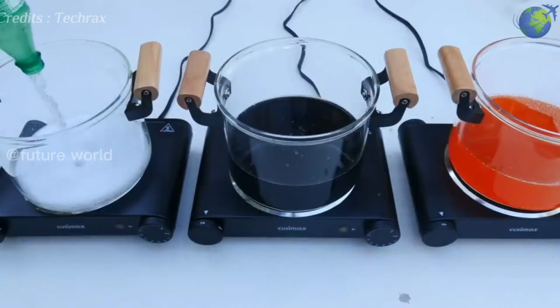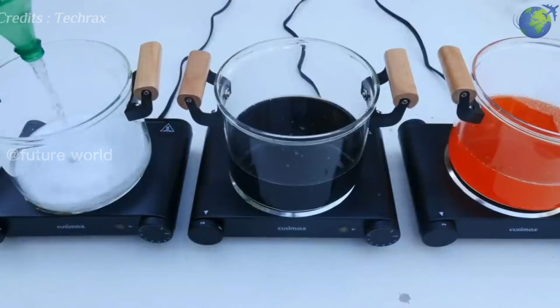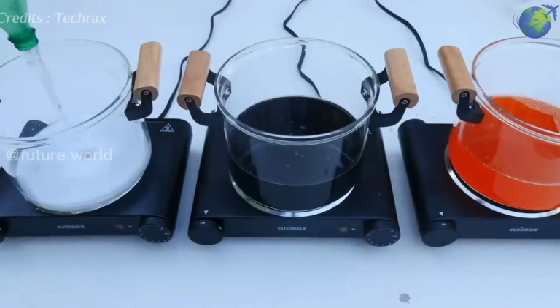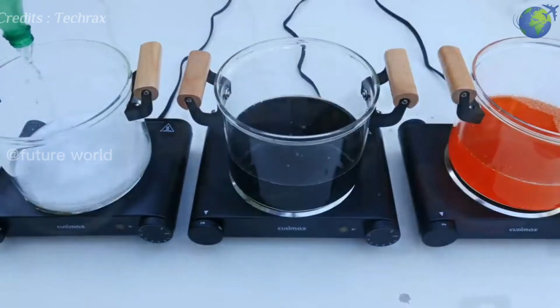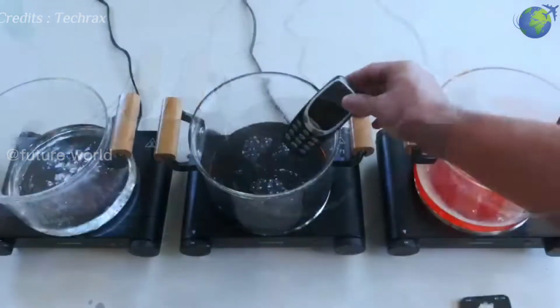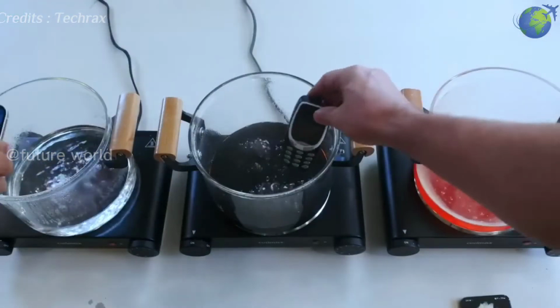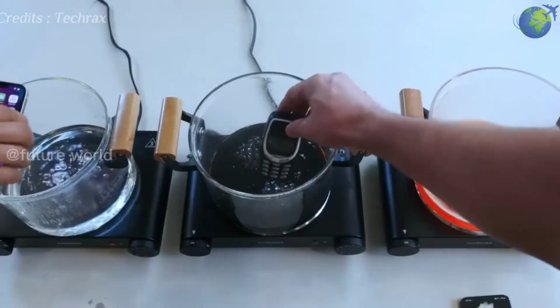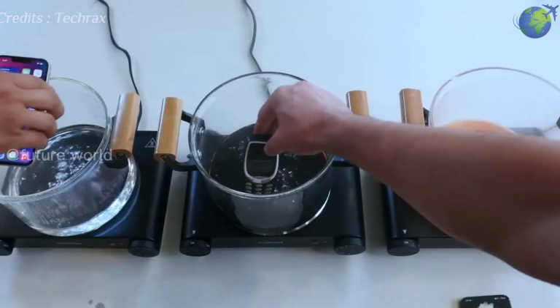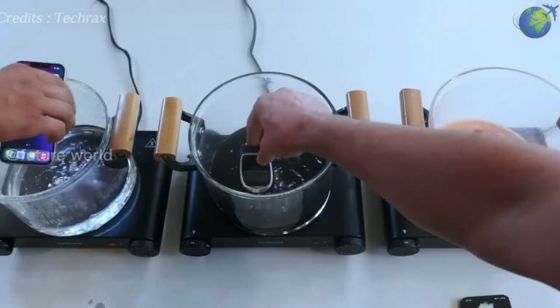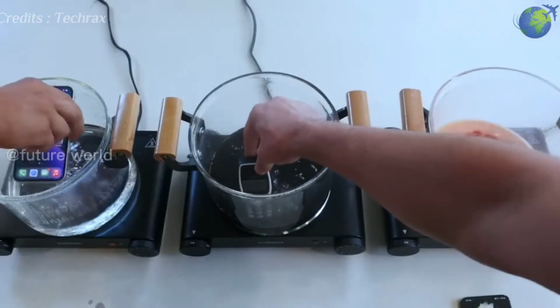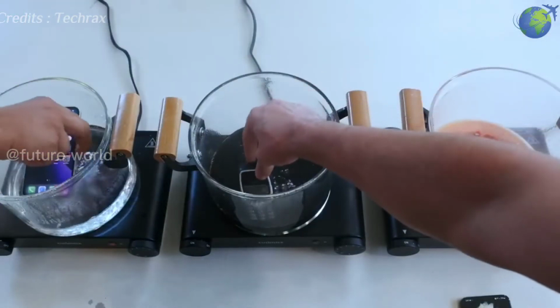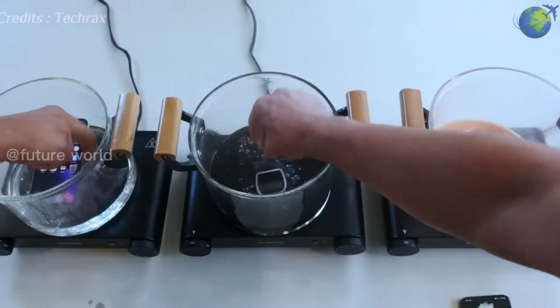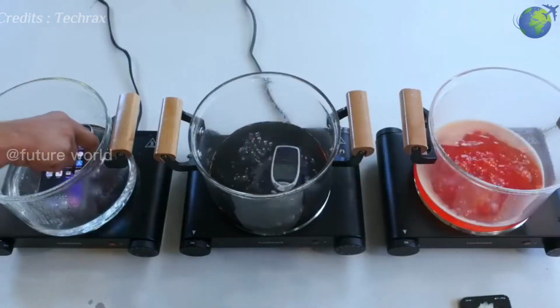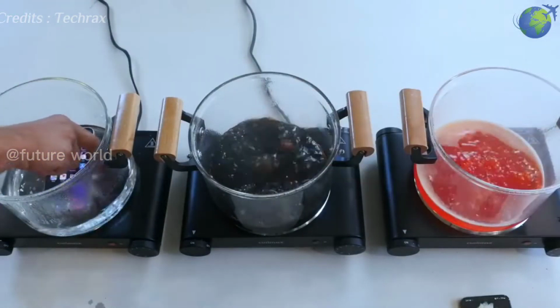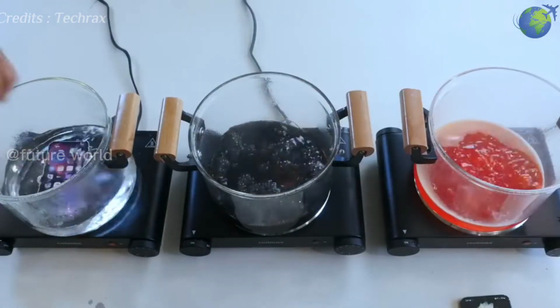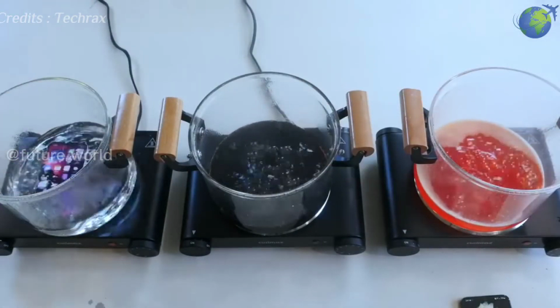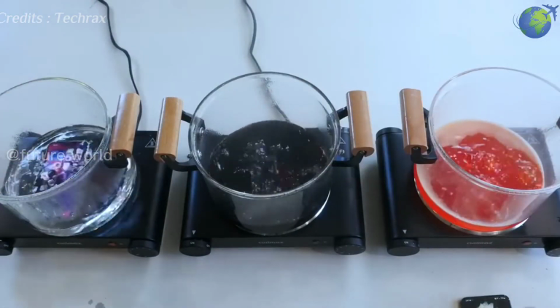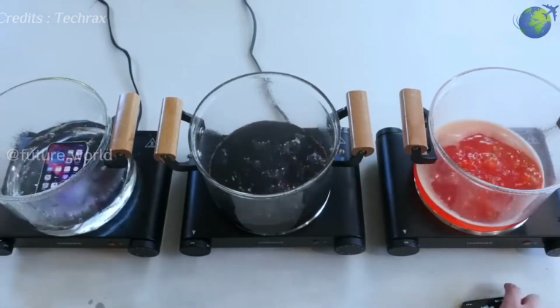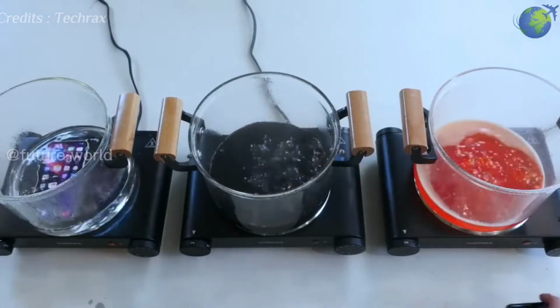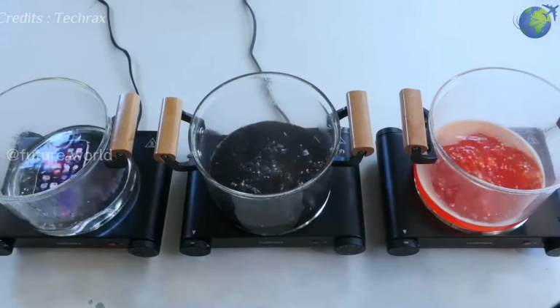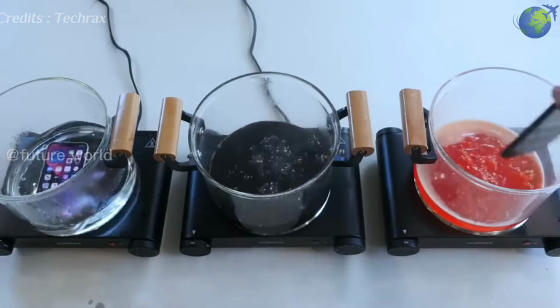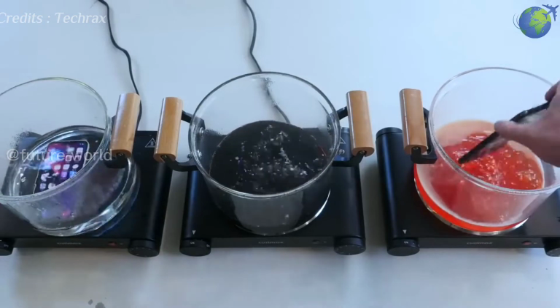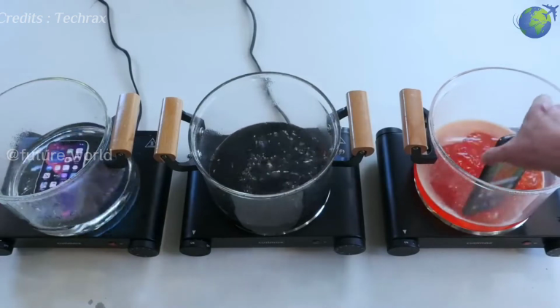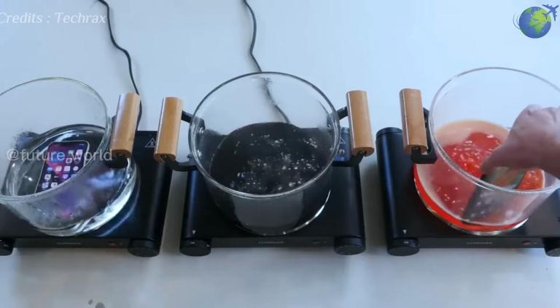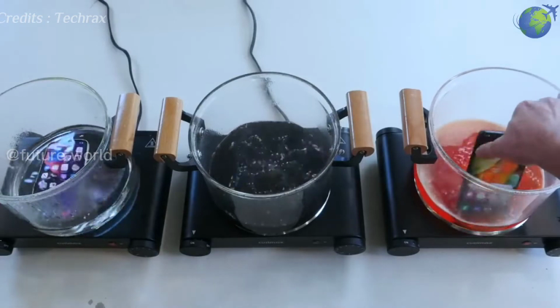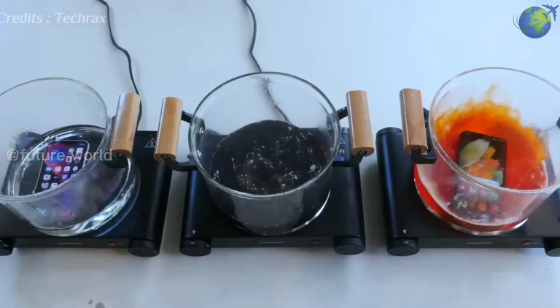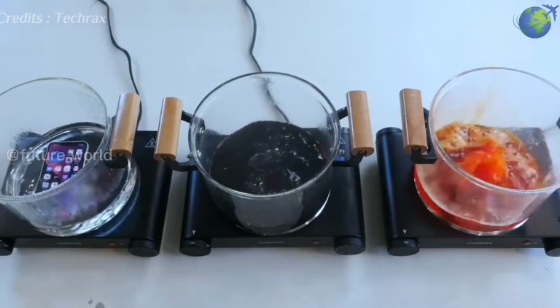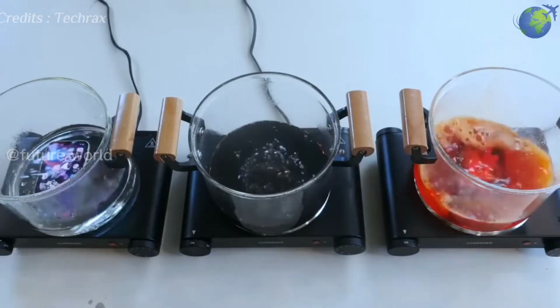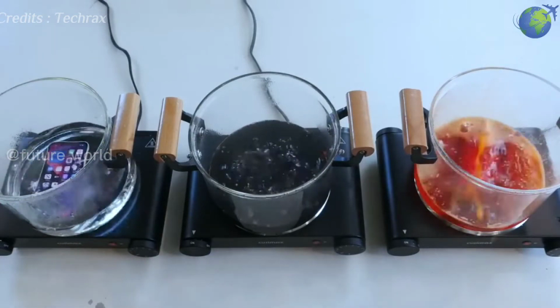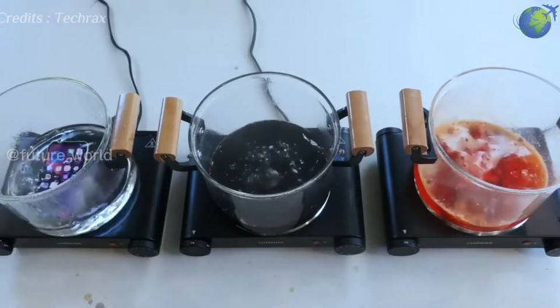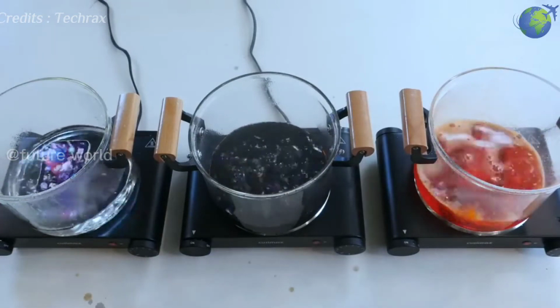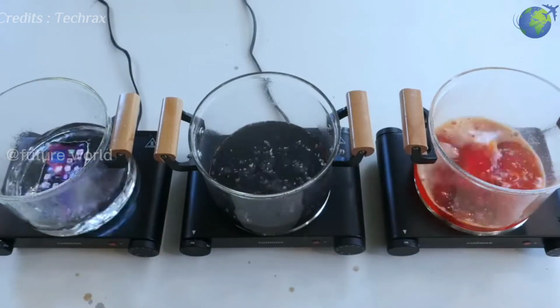Now they put the Nokia 3310, iPhone 13, and Samsung Galaxy S22 Plus into the pots respectively.